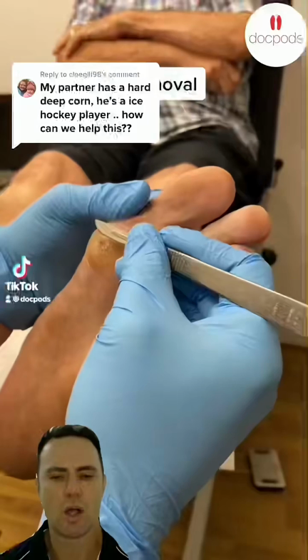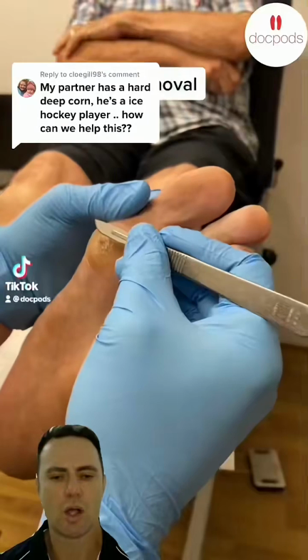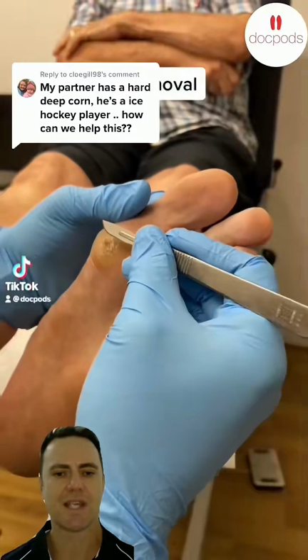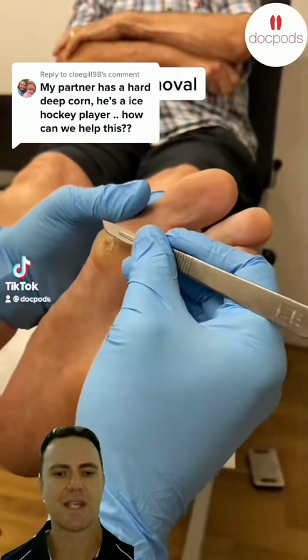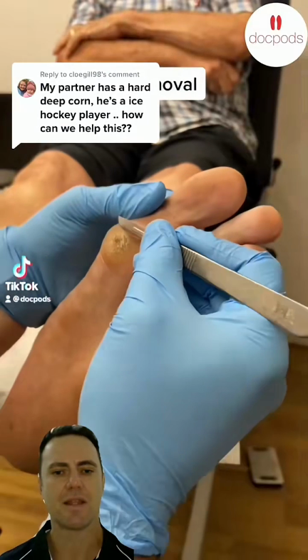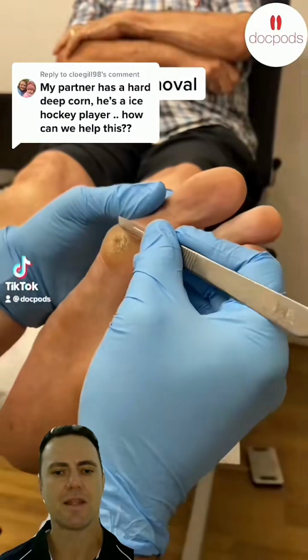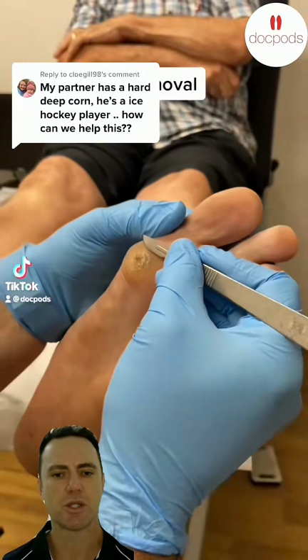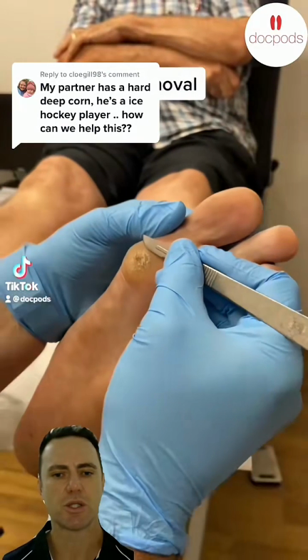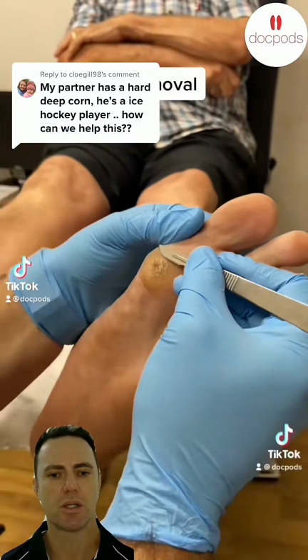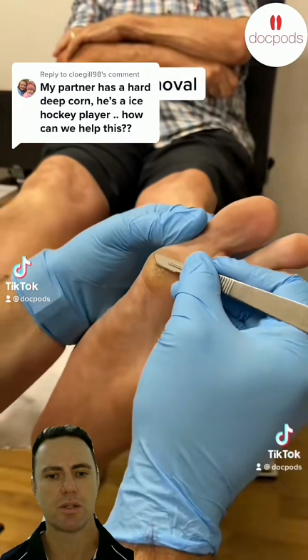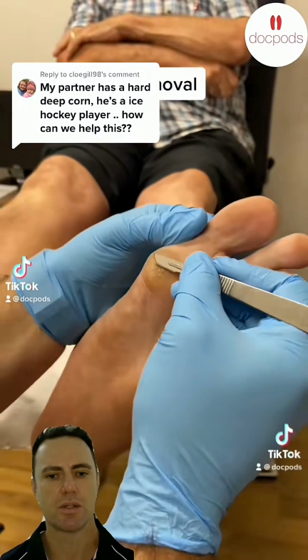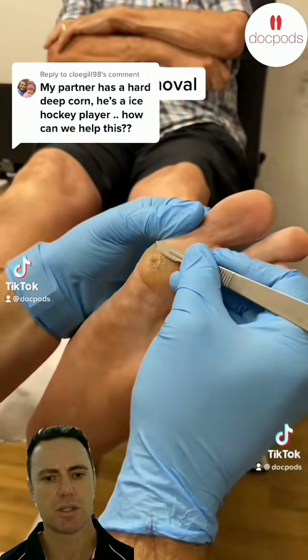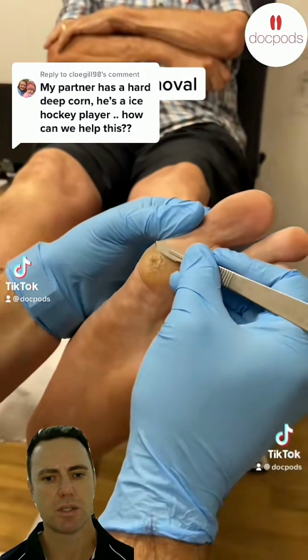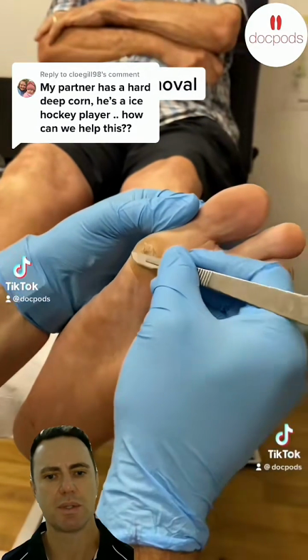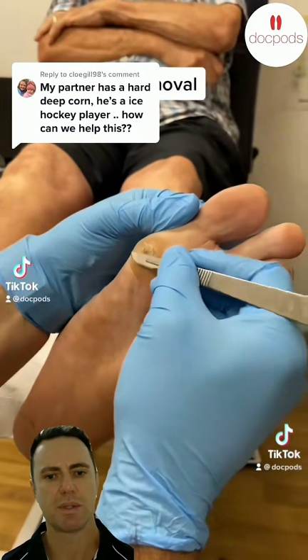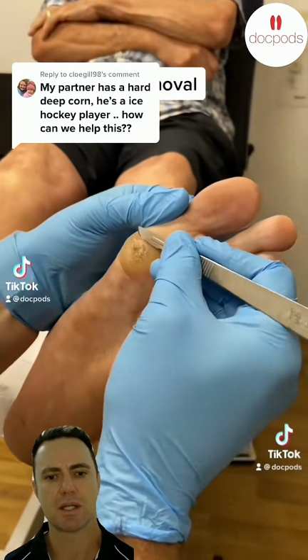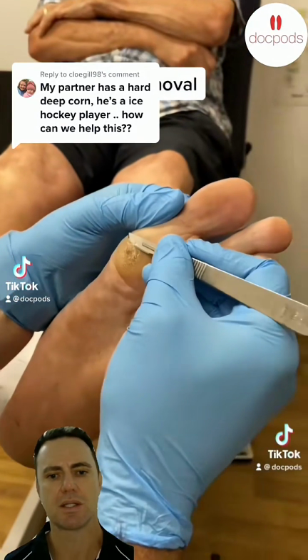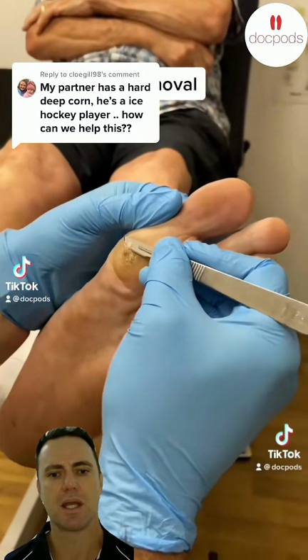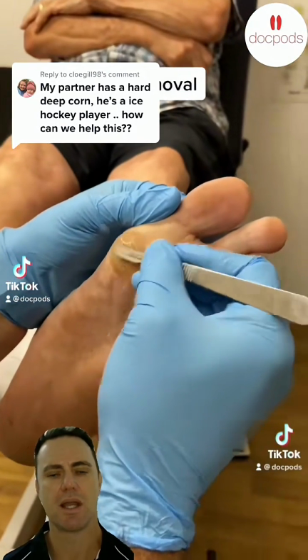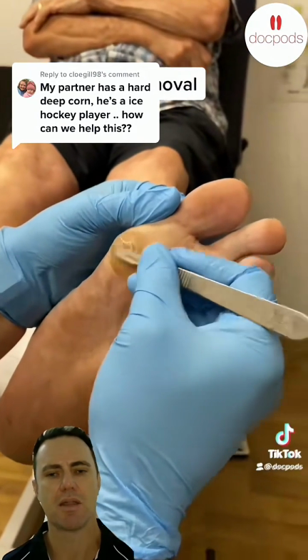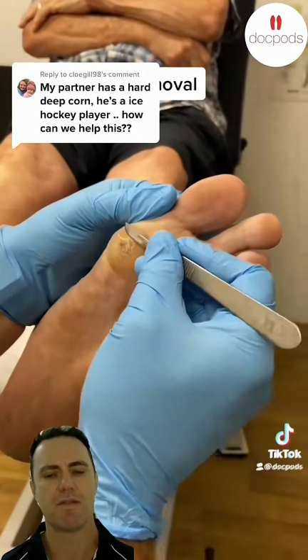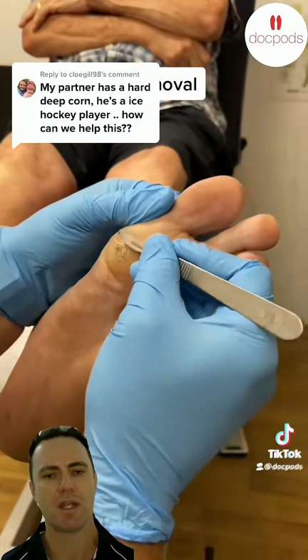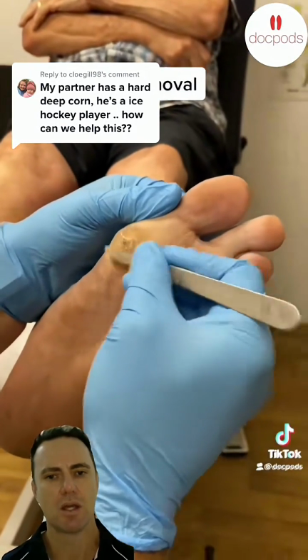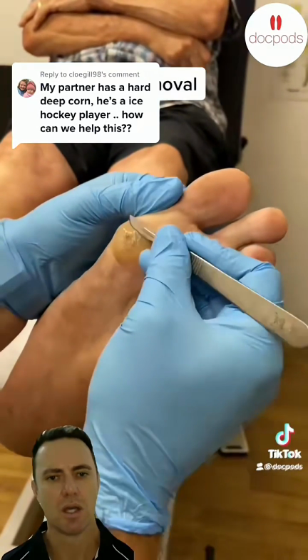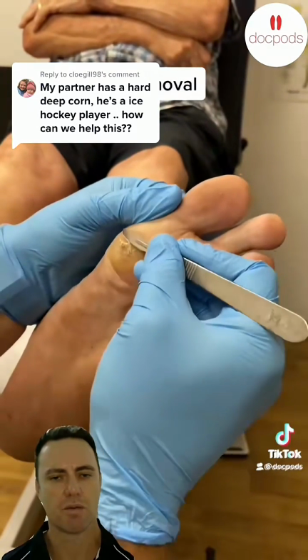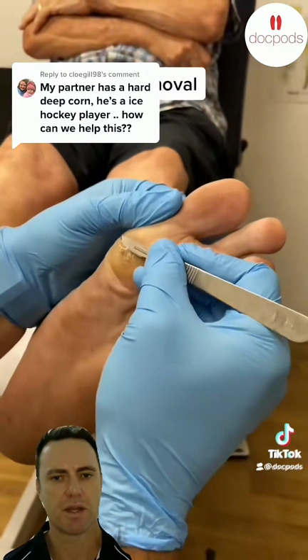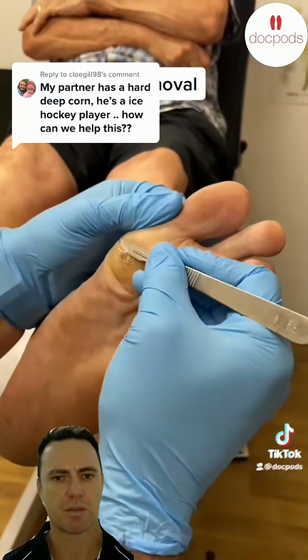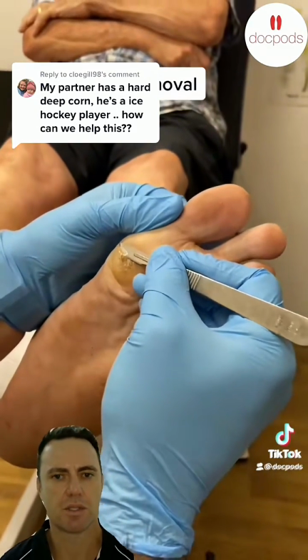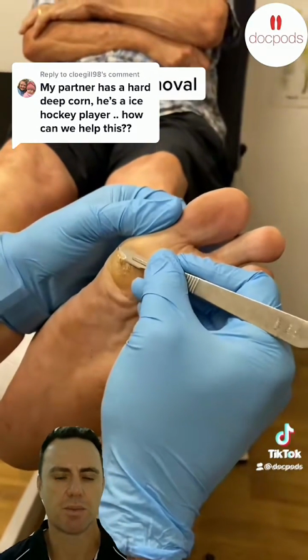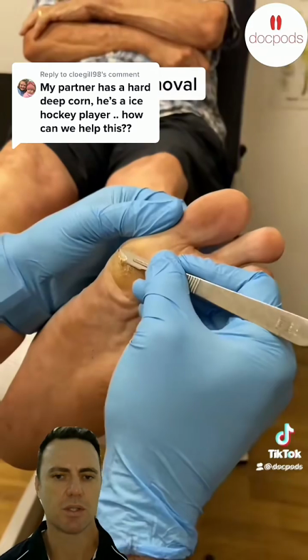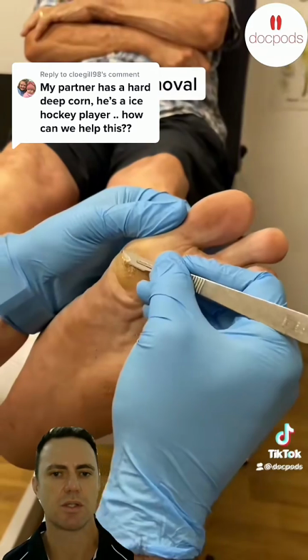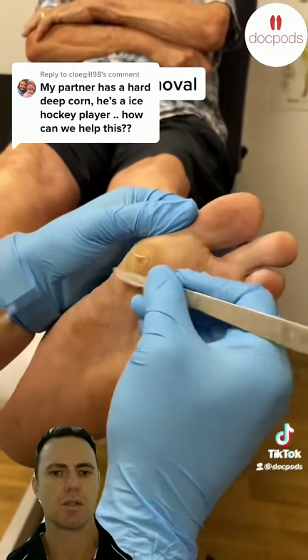Guys, it's Kent here, the Dr. Pods Podiatrist, and we're just going to be discussing another video that we've had some responses to.